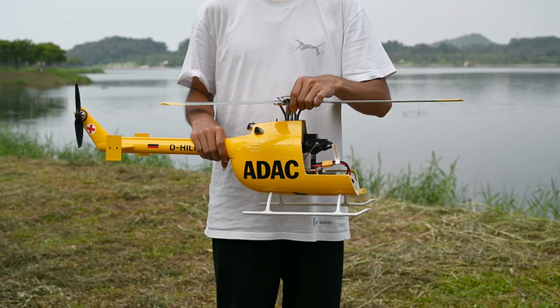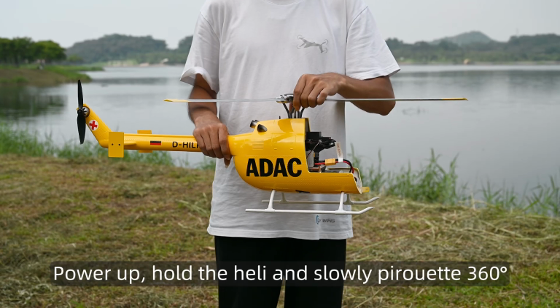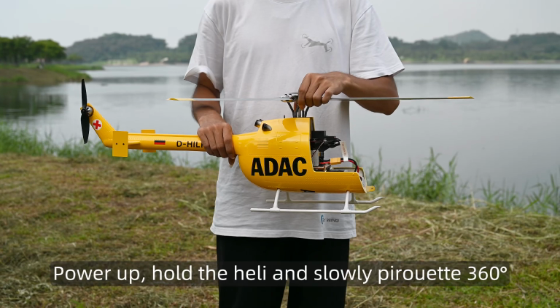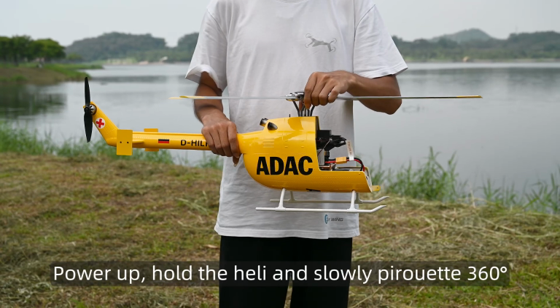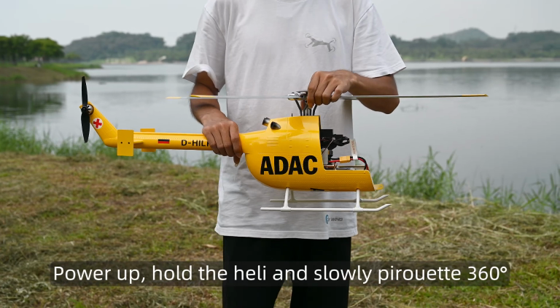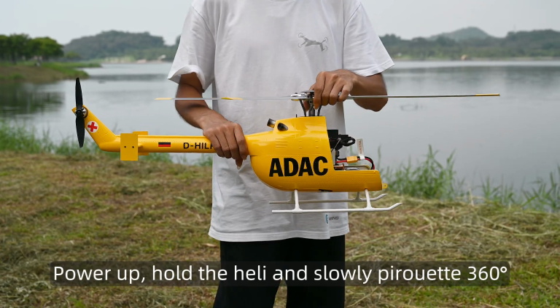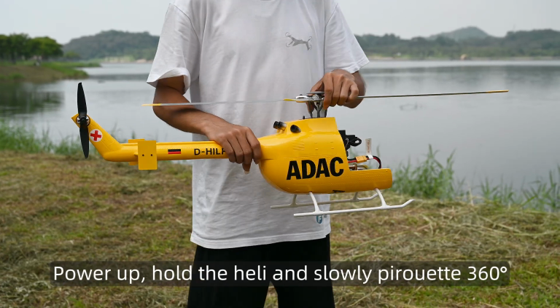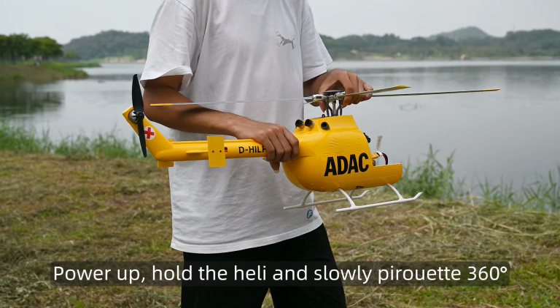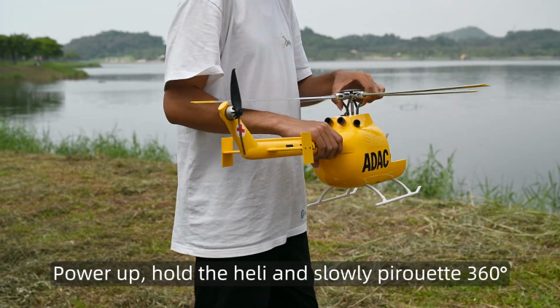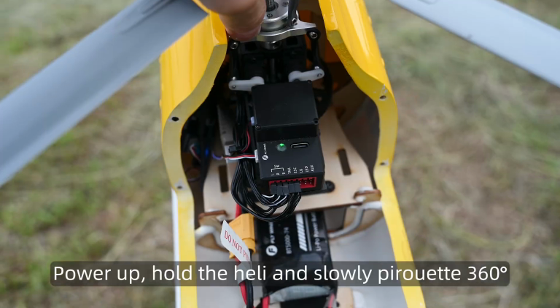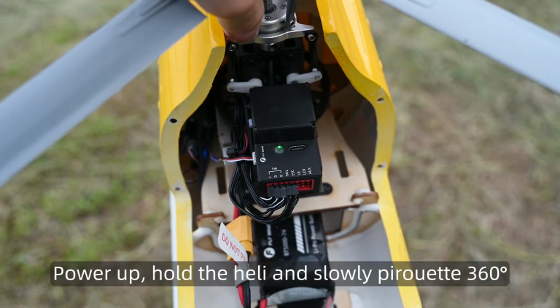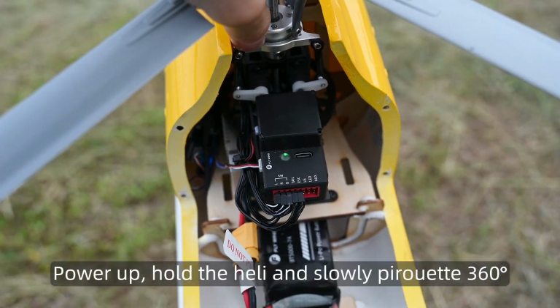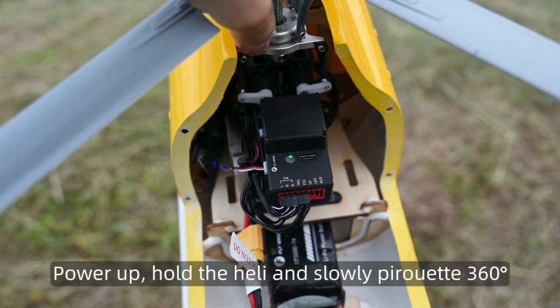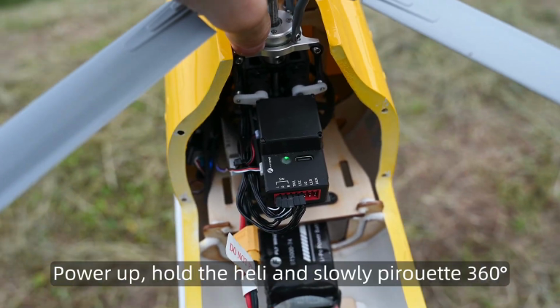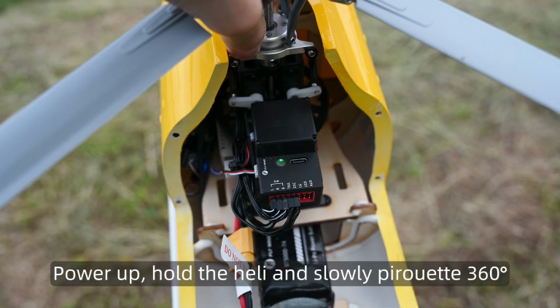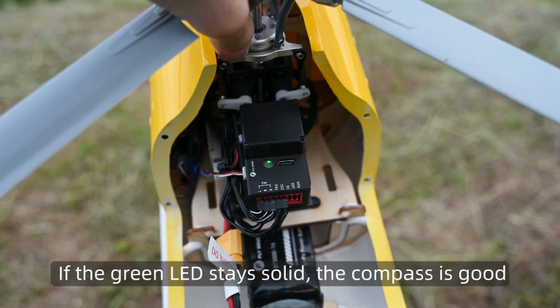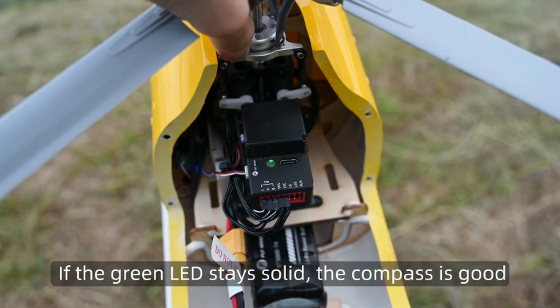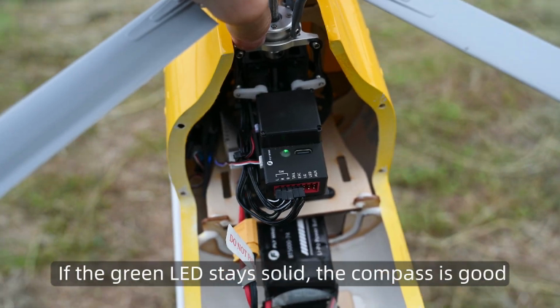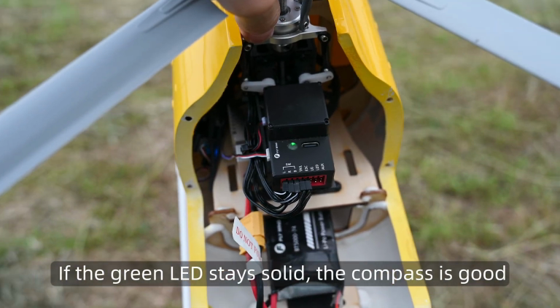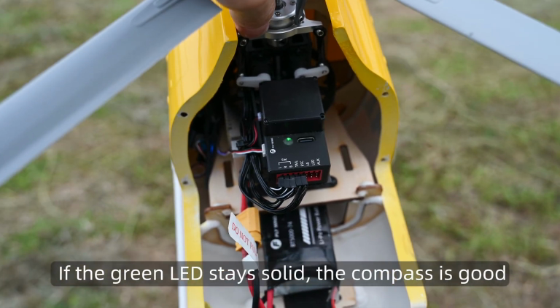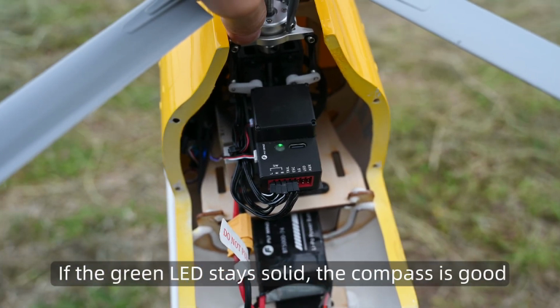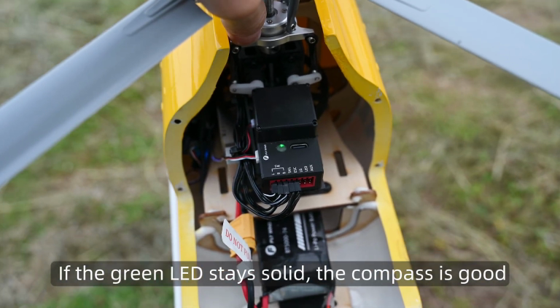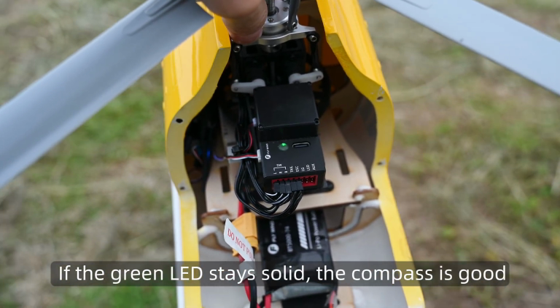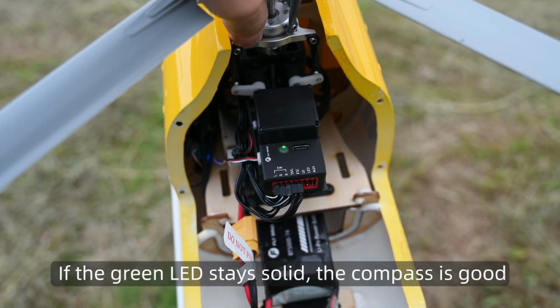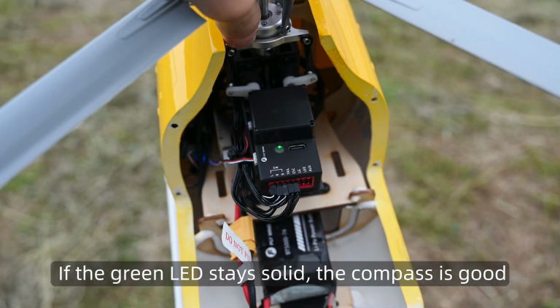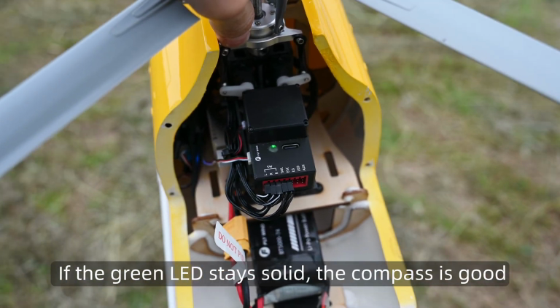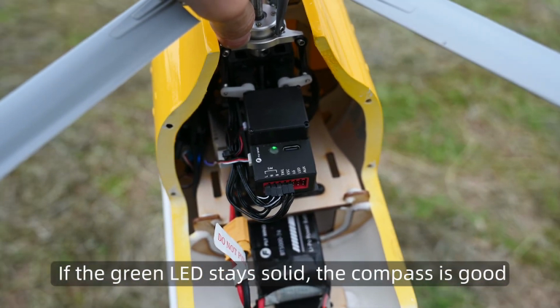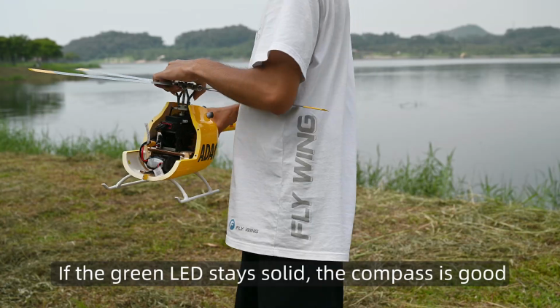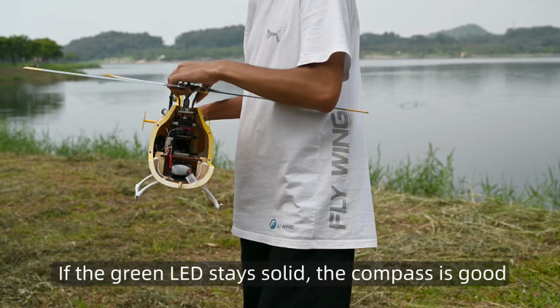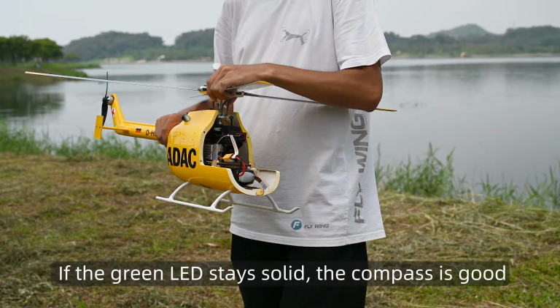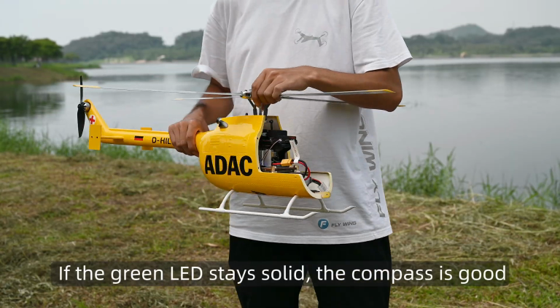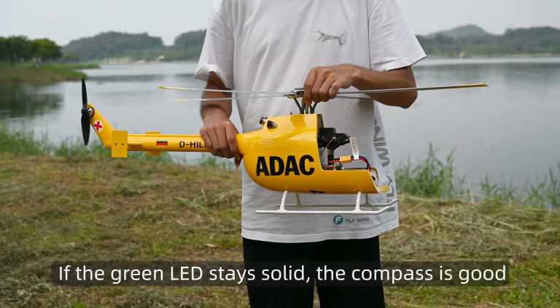Power up, hold the heli and slowly pirouette 360. If the green LED stays solid, the compass is good.